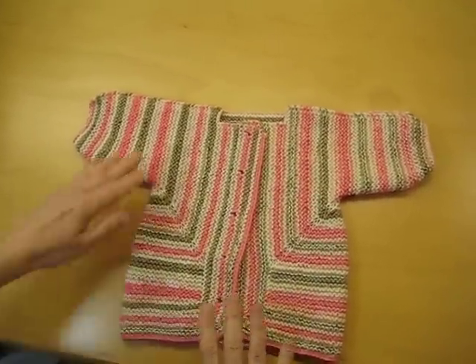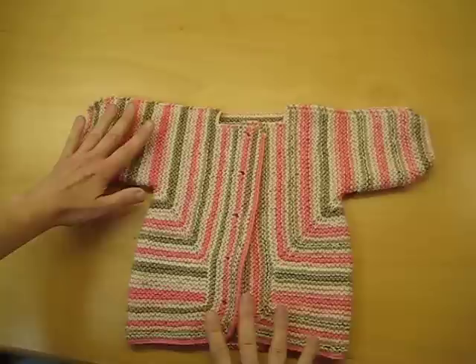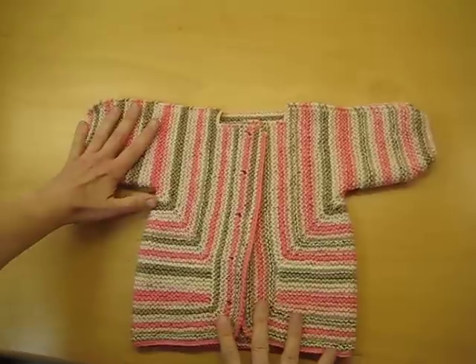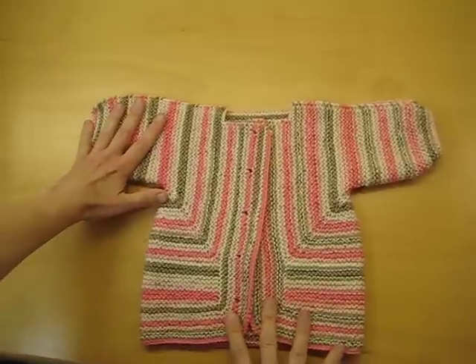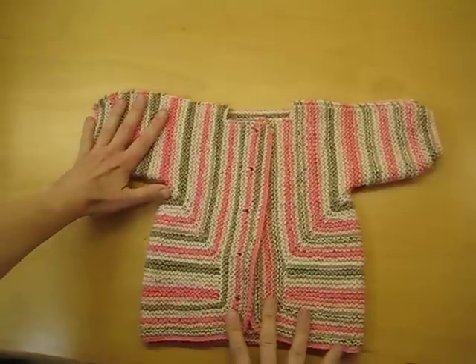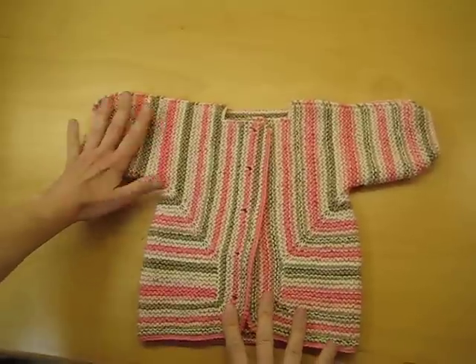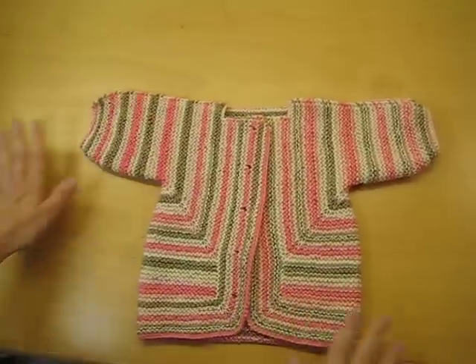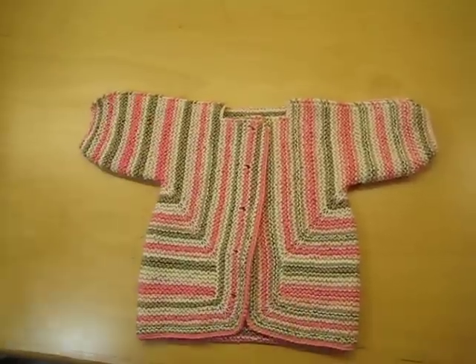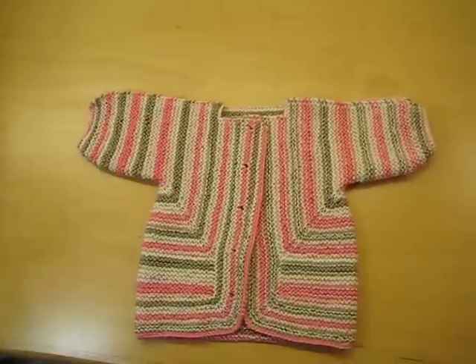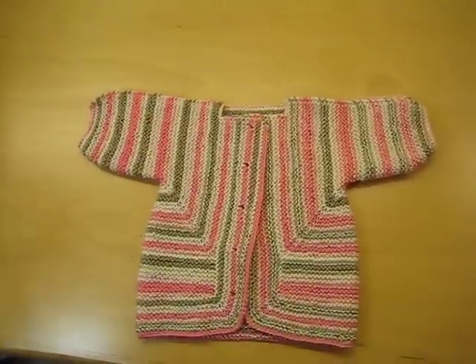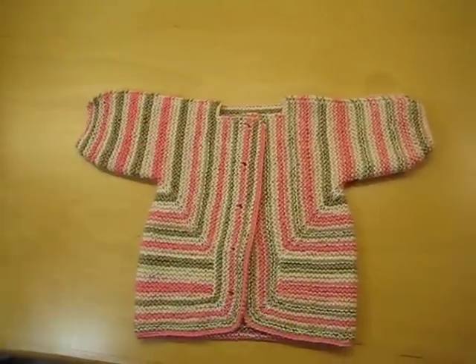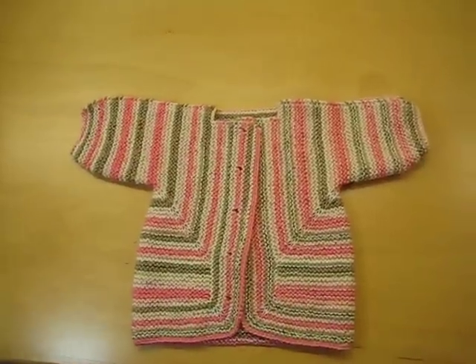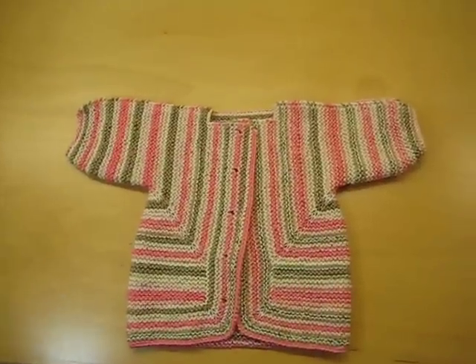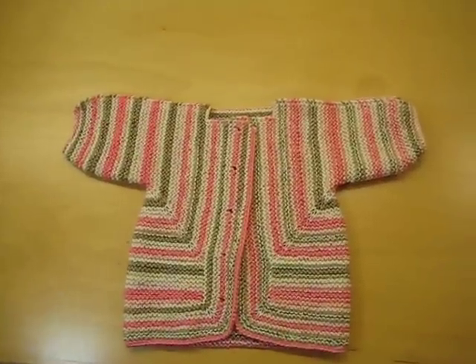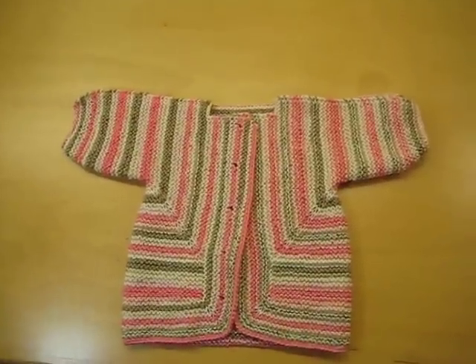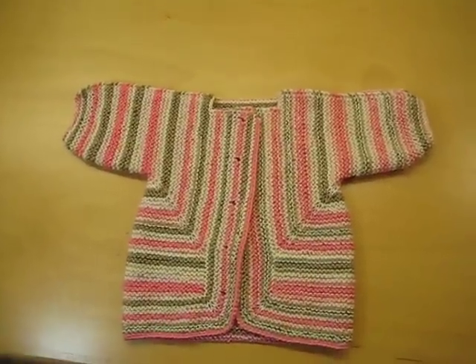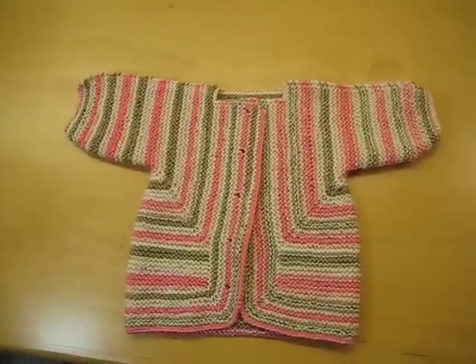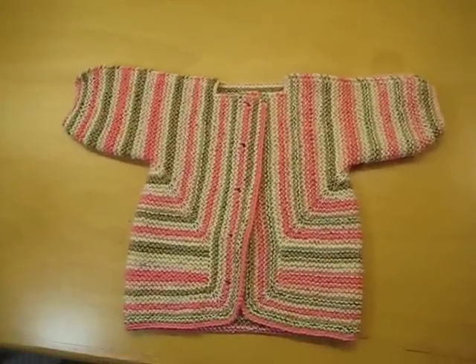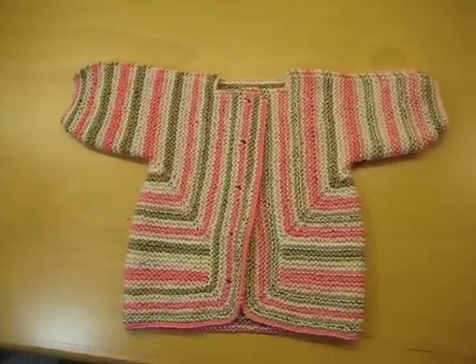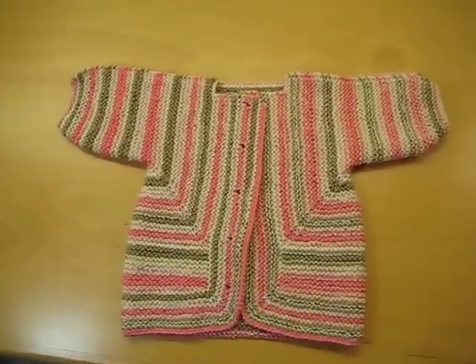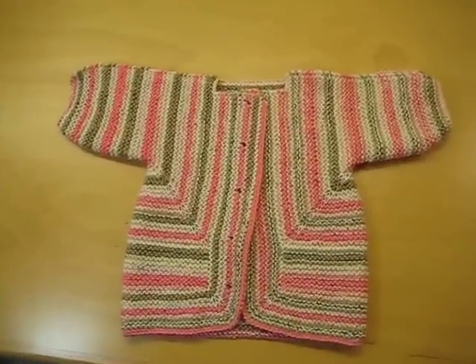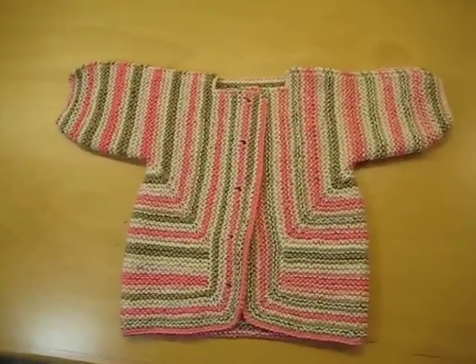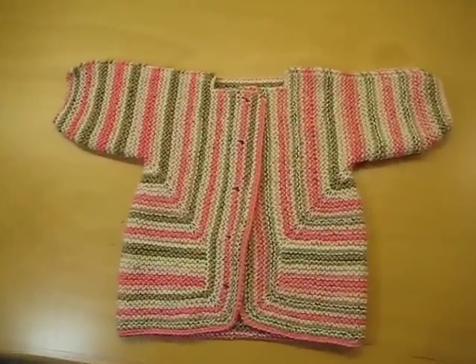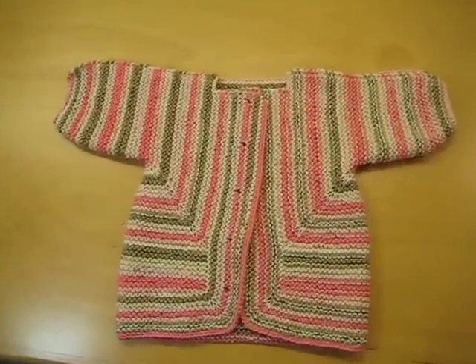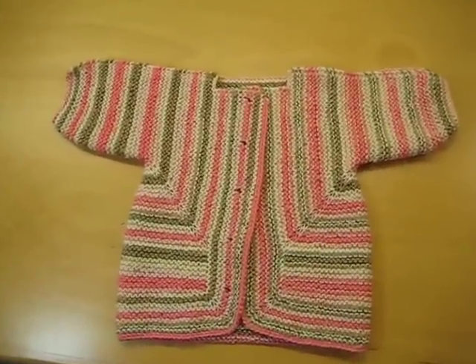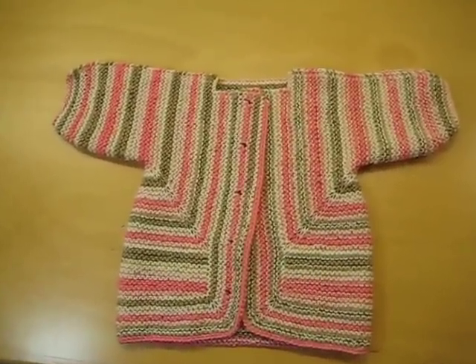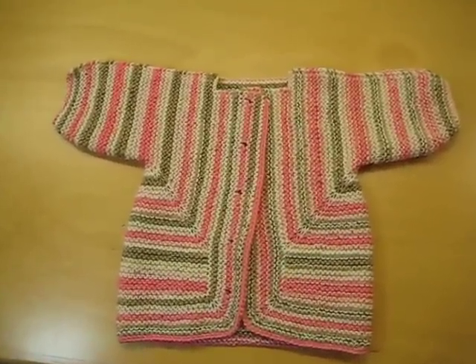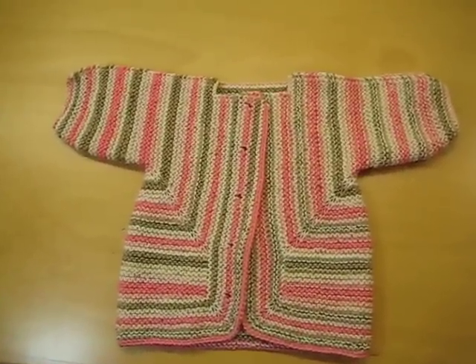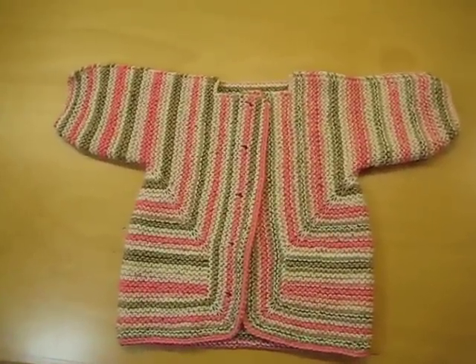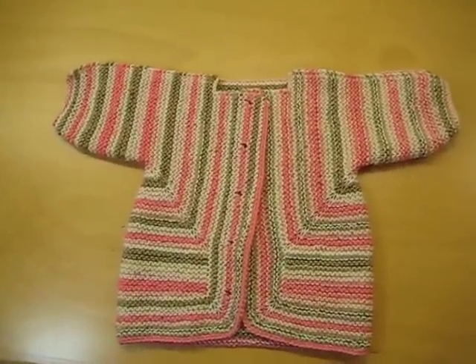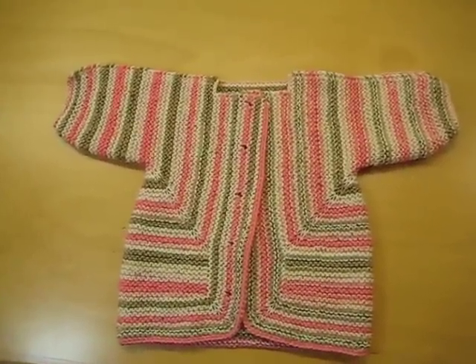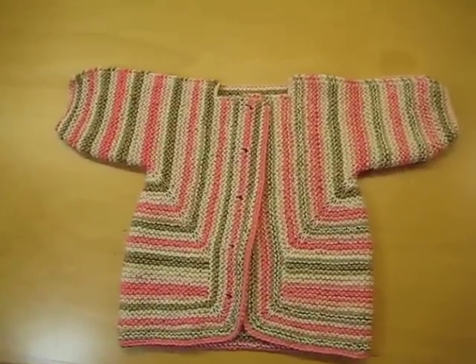I made this out of Felici sport weight sock yarn. It took just a tad over two balls.